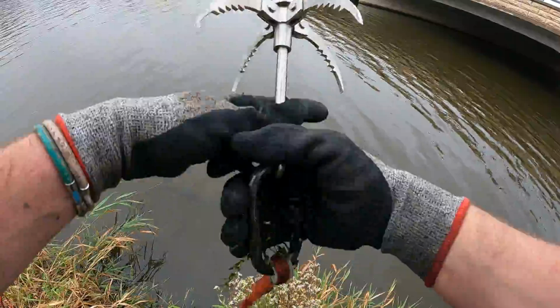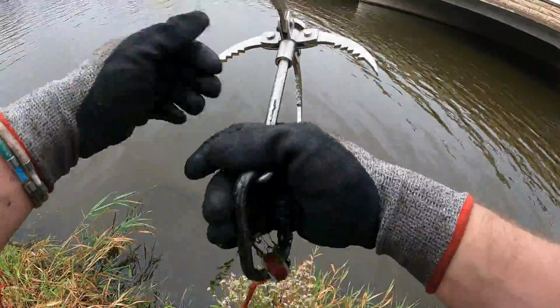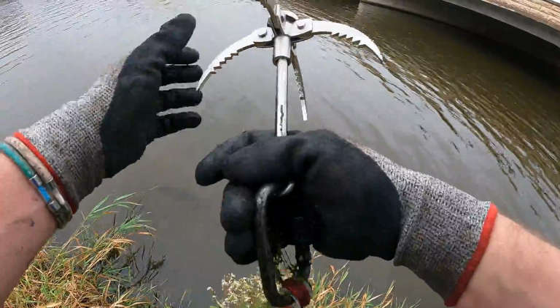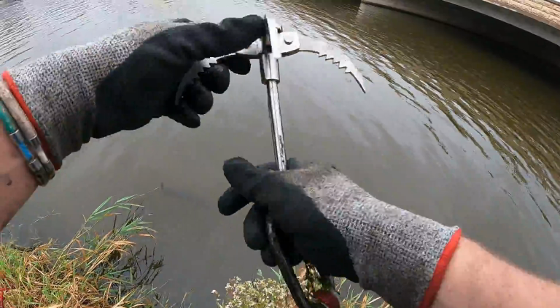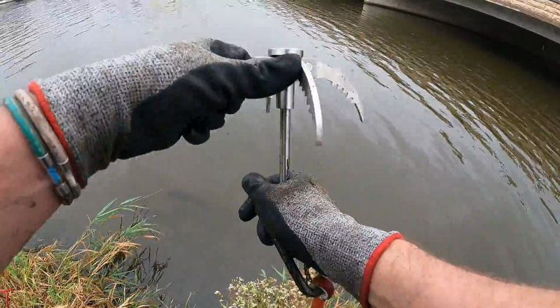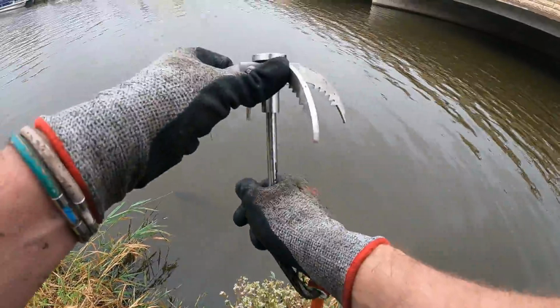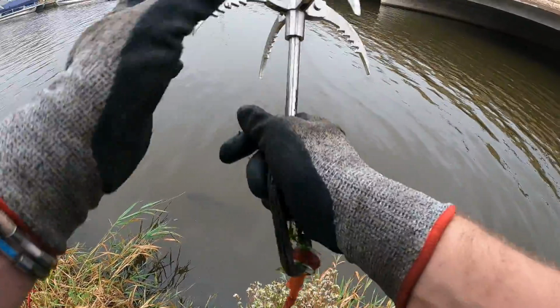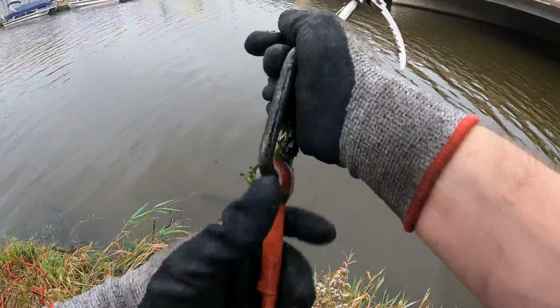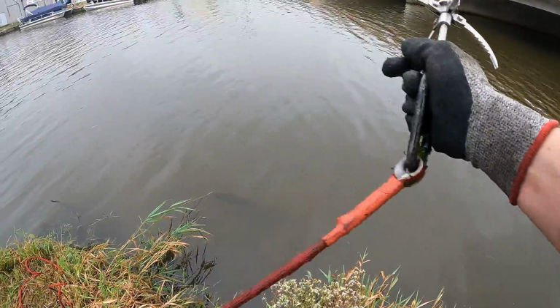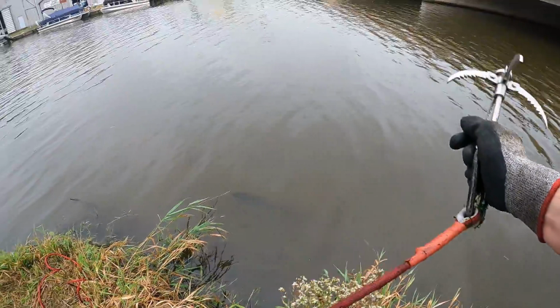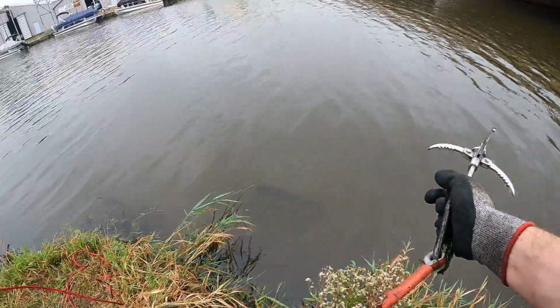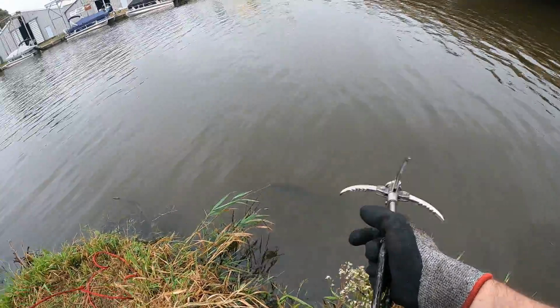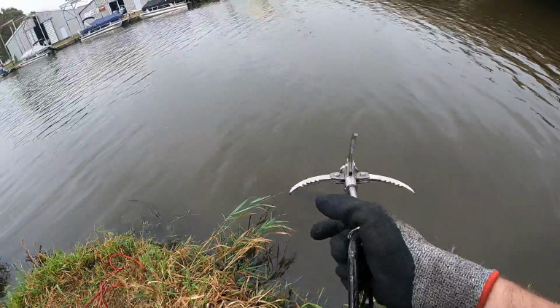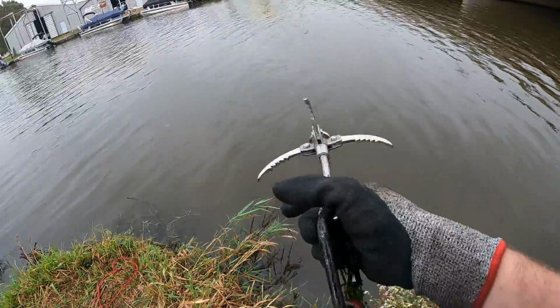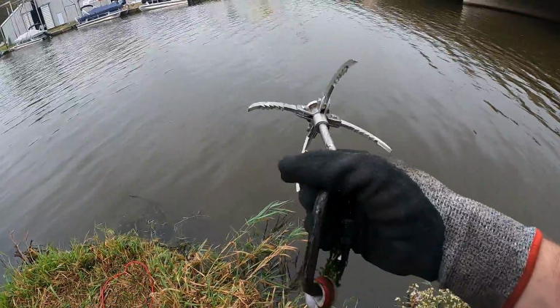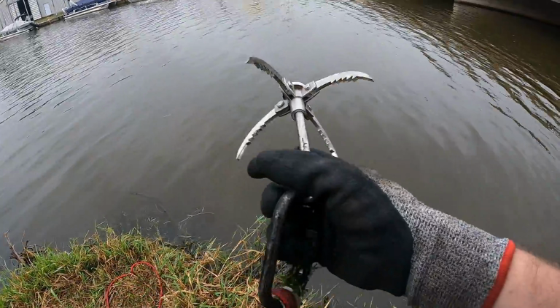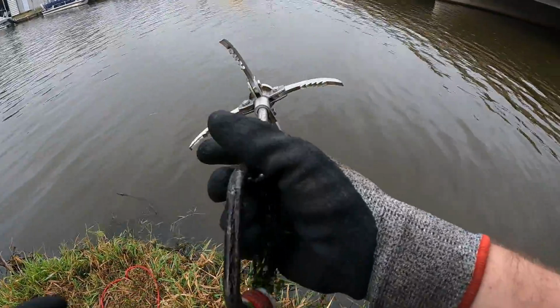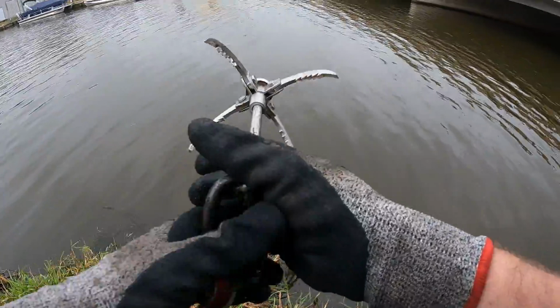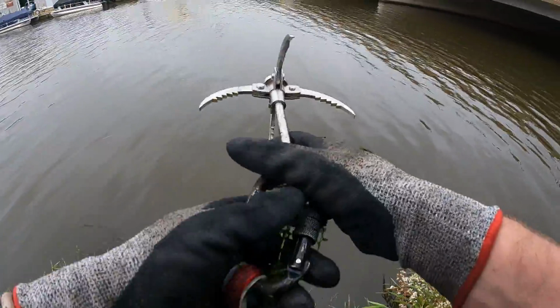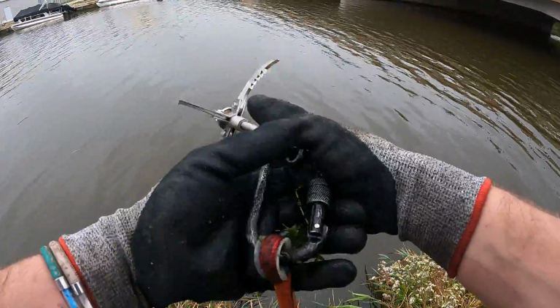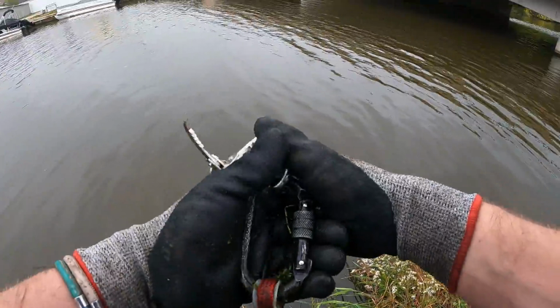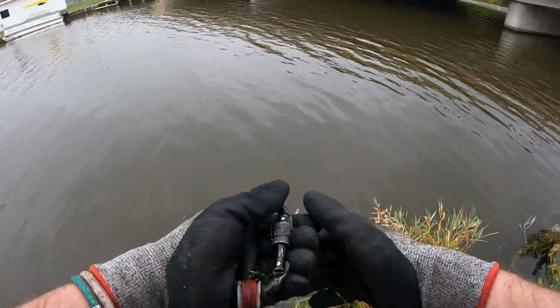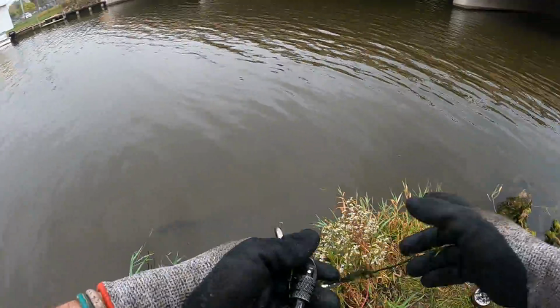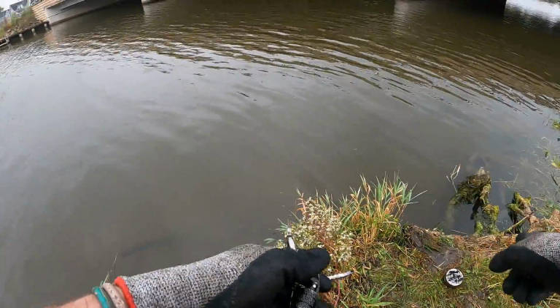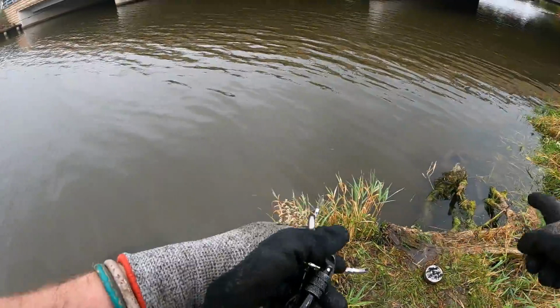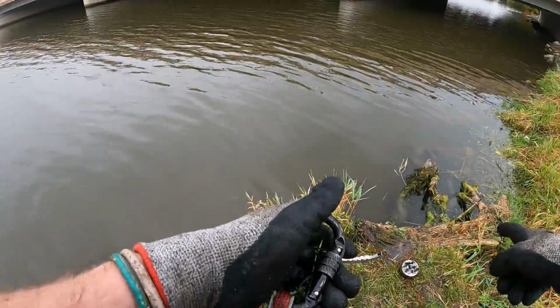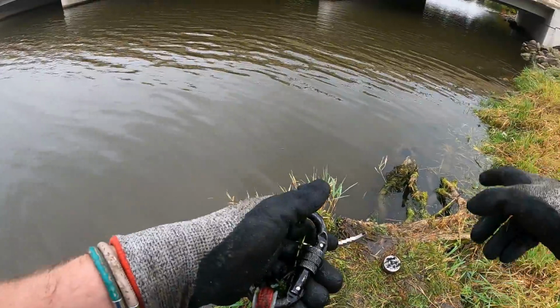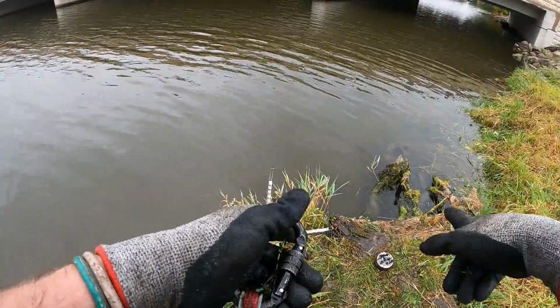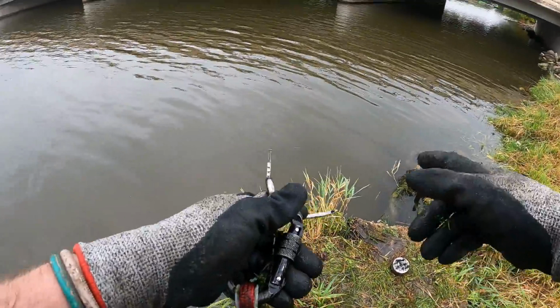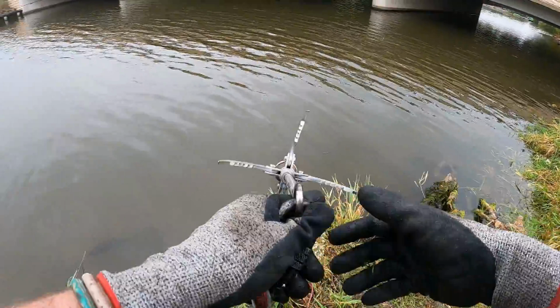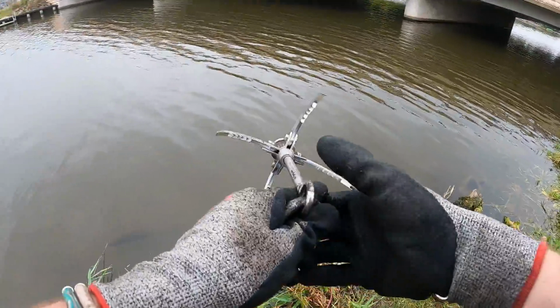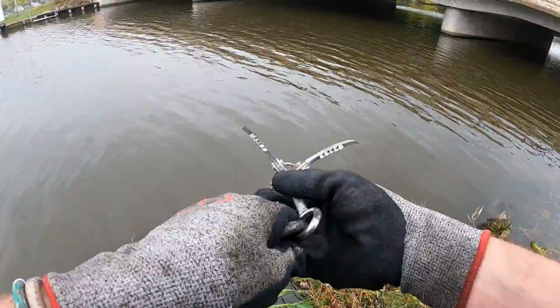Alright guys, we got the claw on here. I know there's something big in there because I had it on with the magnet.